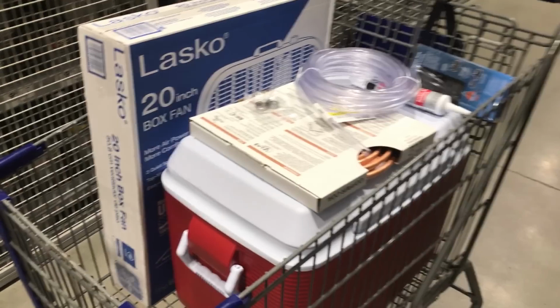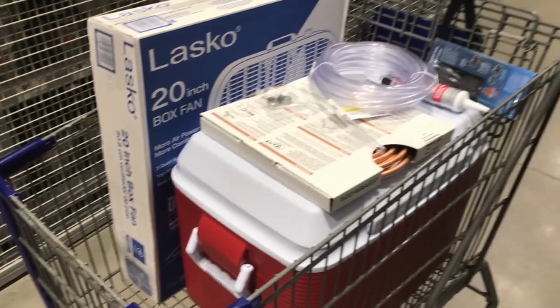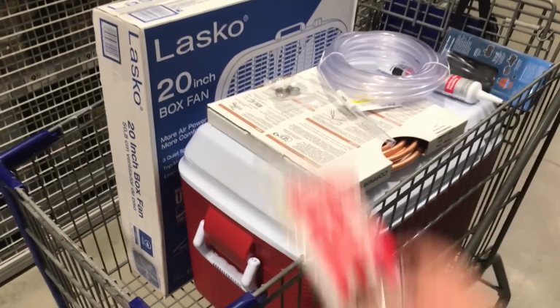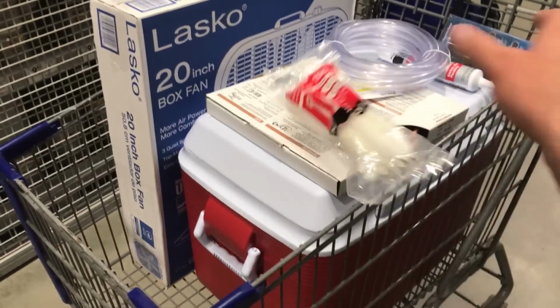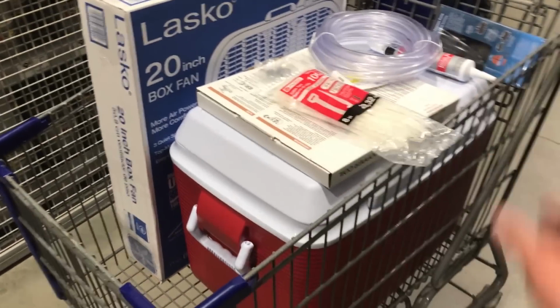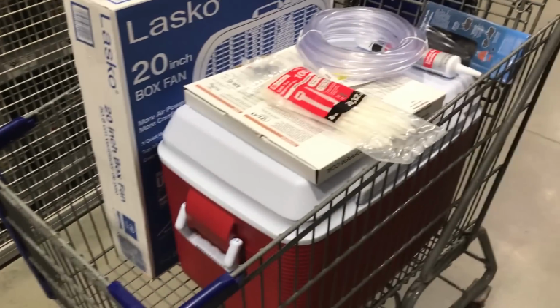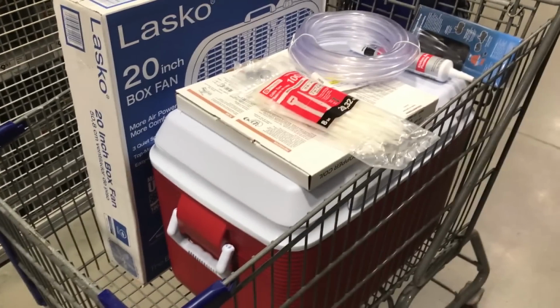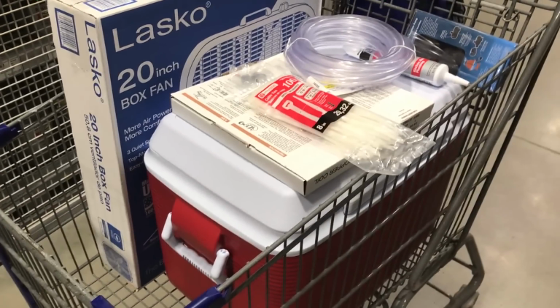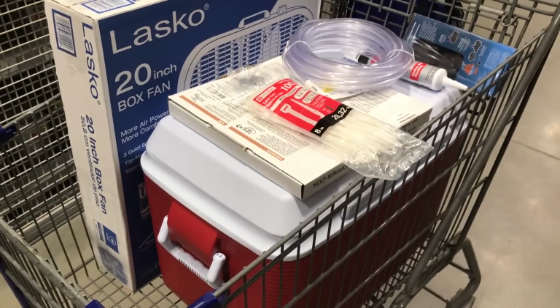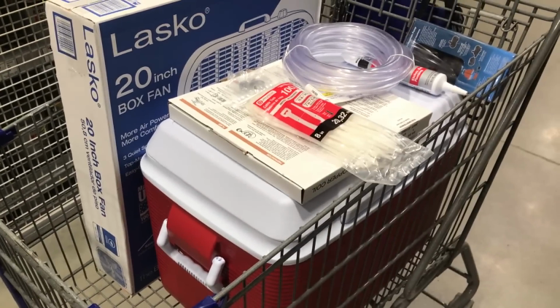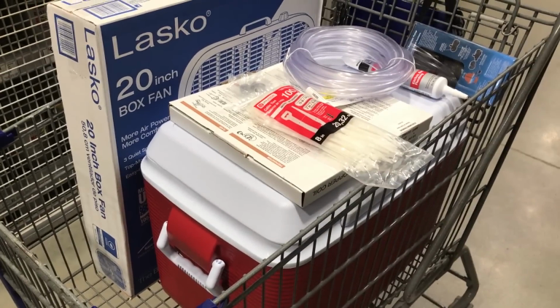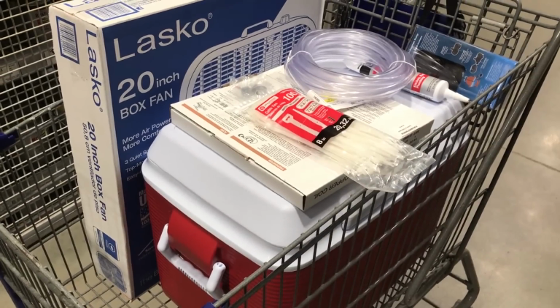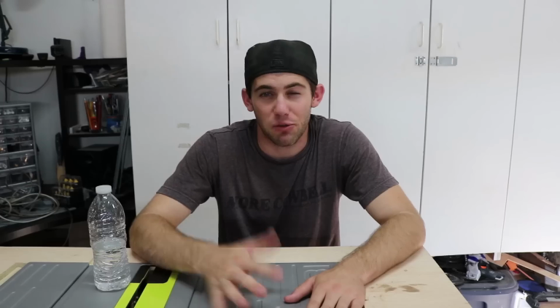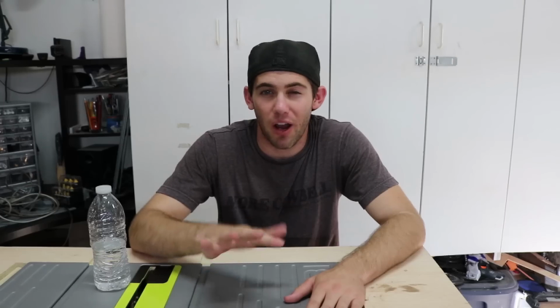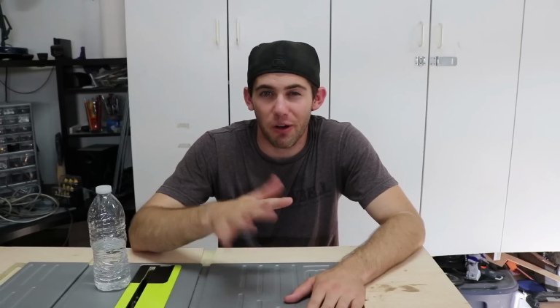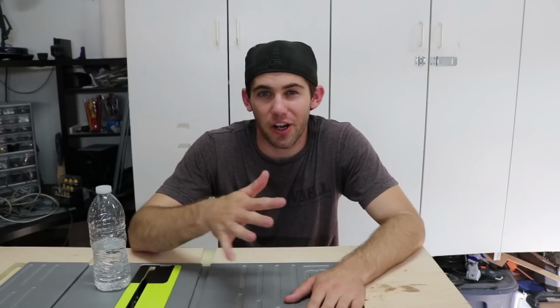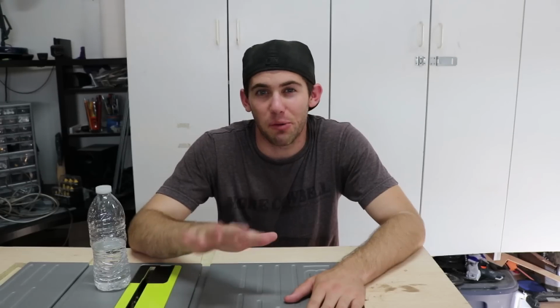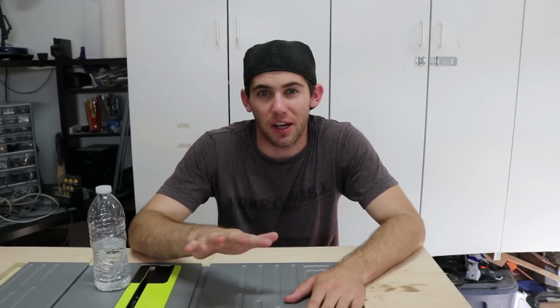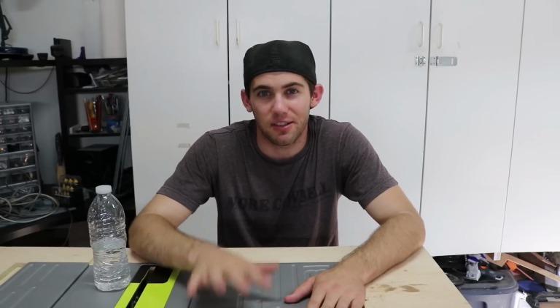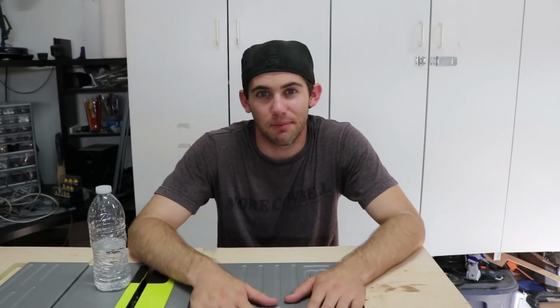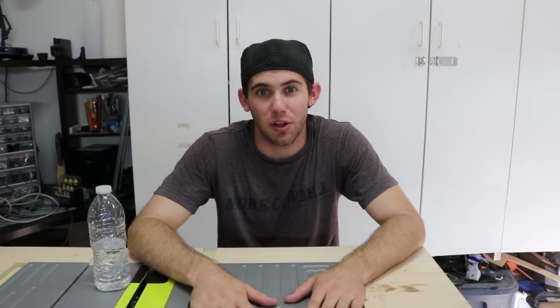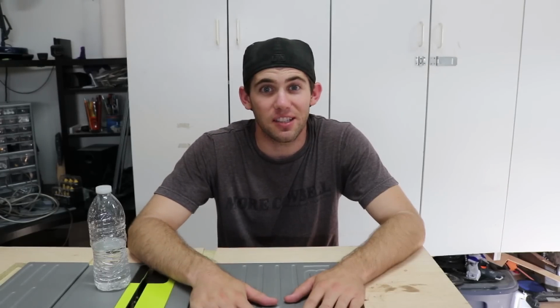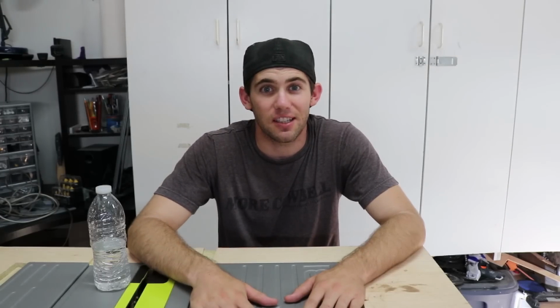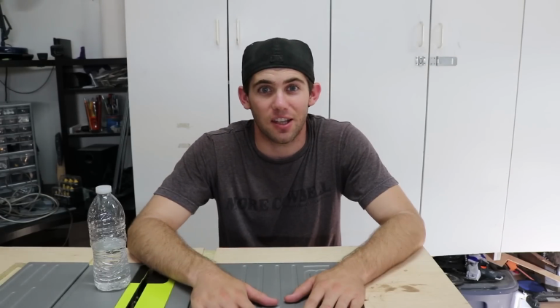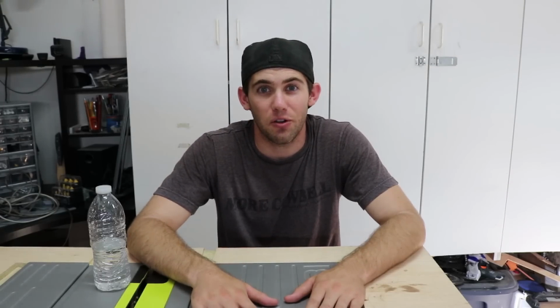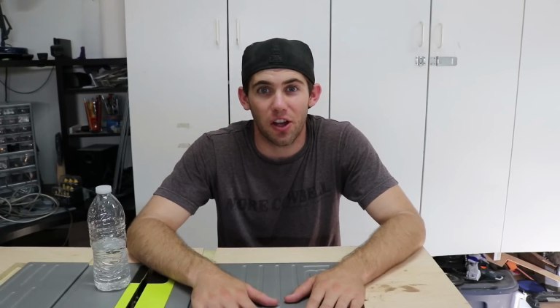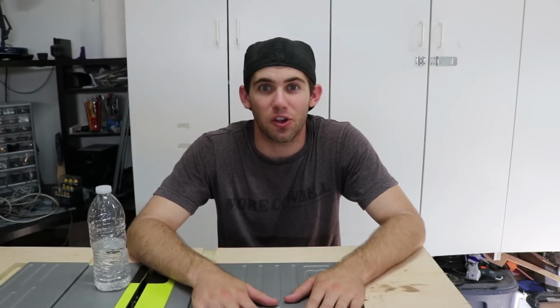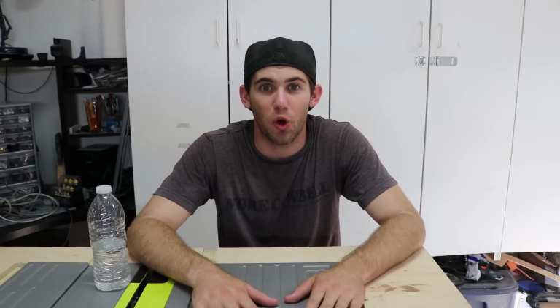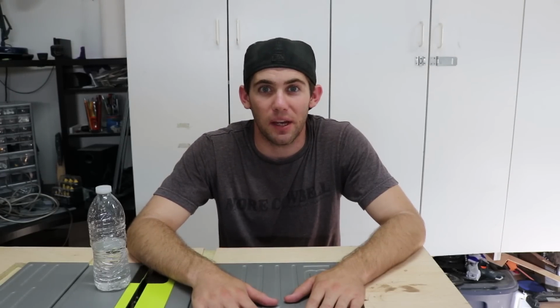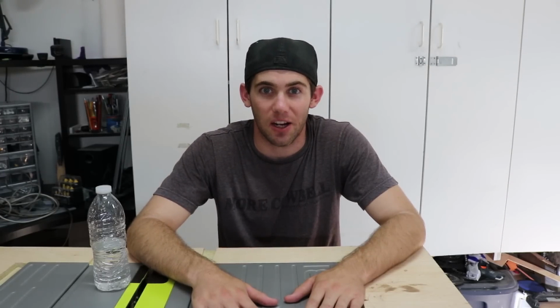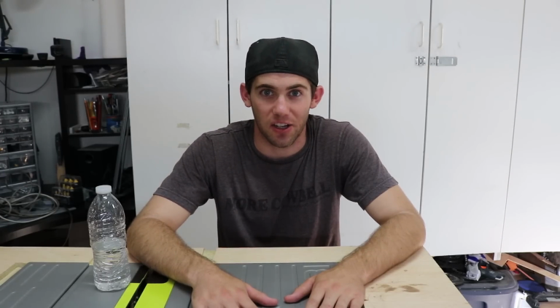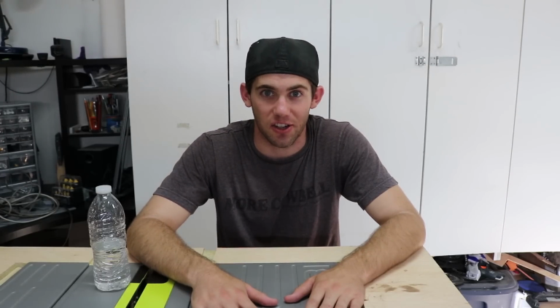I just picked up the materials and it came out to right around a hundred bucks. So this is the hundred dollar homemade air conditioner.